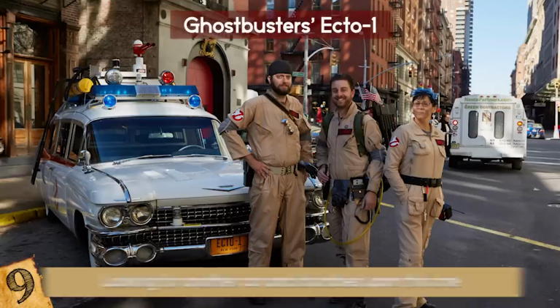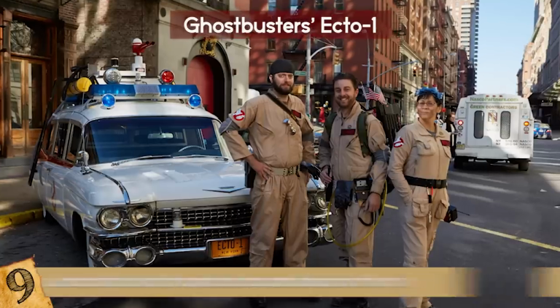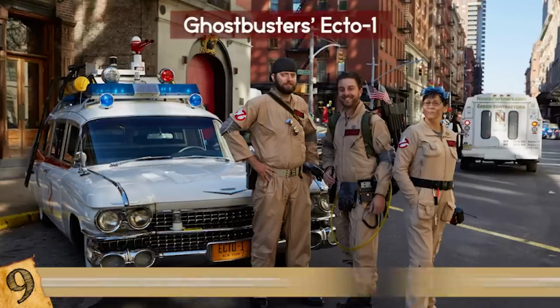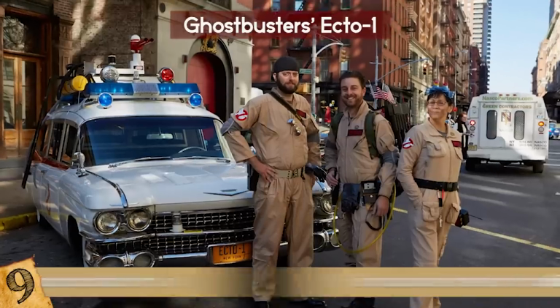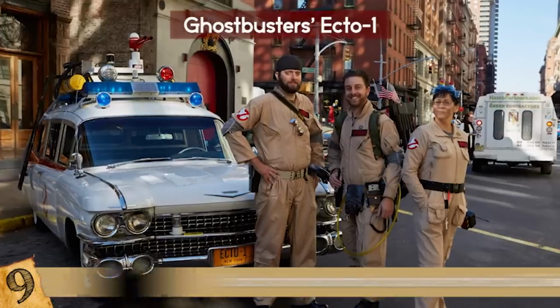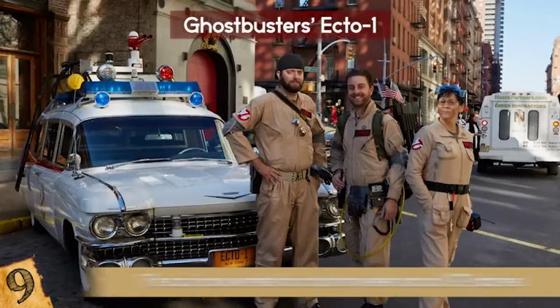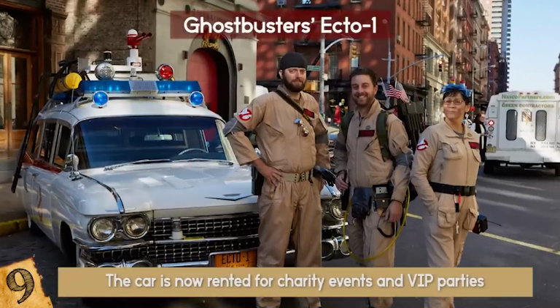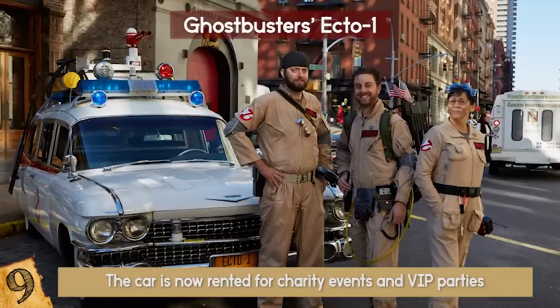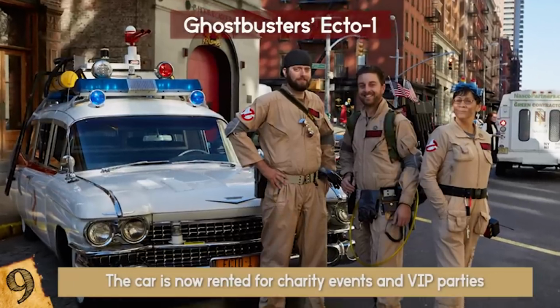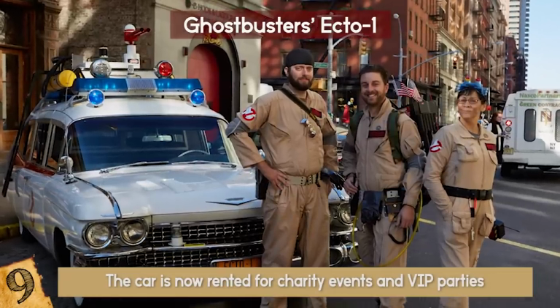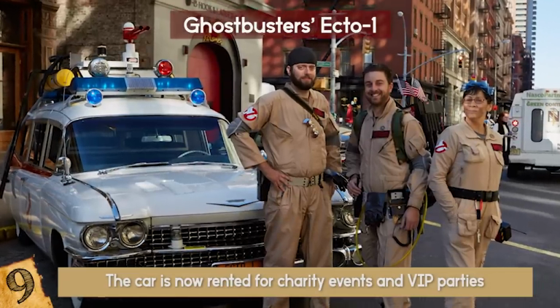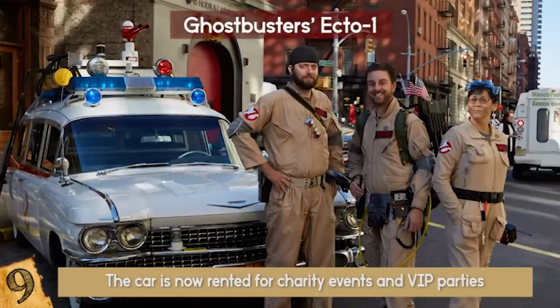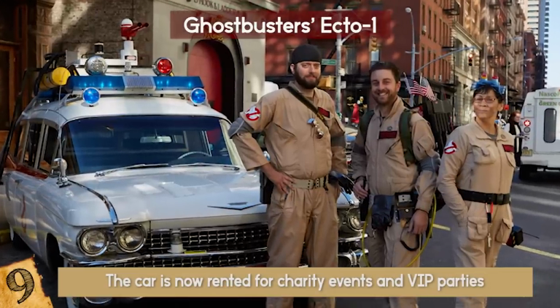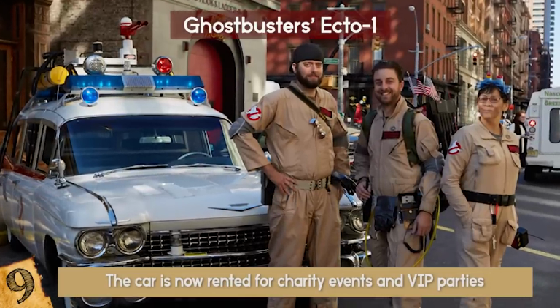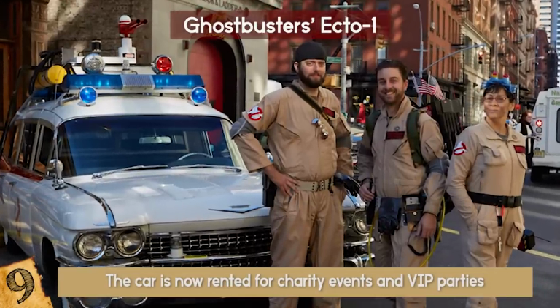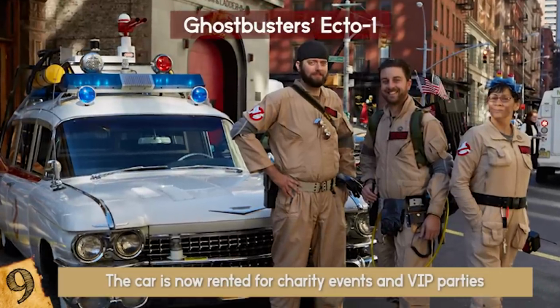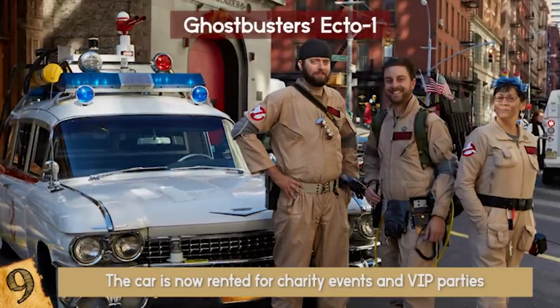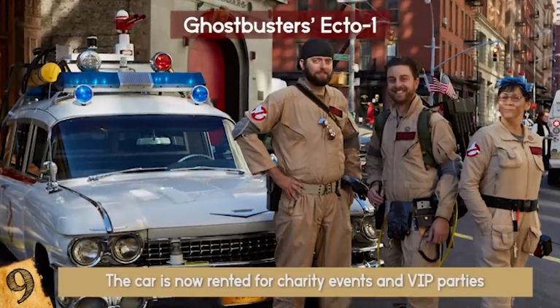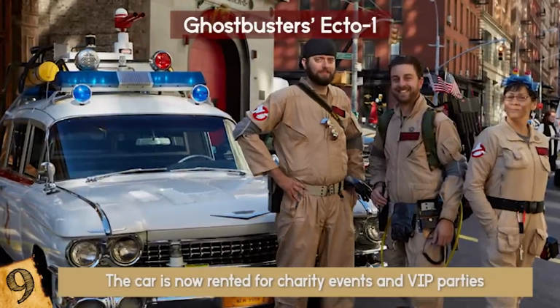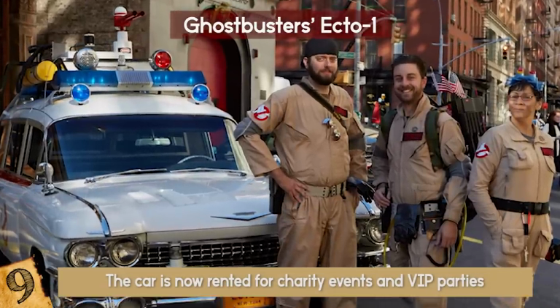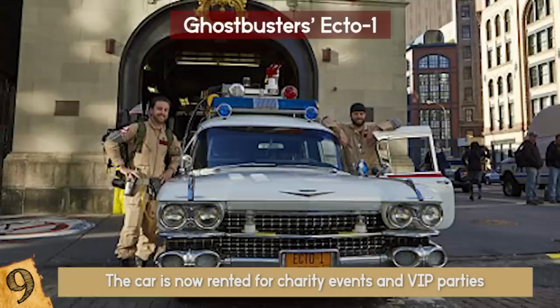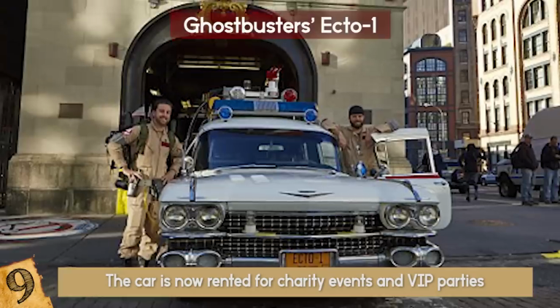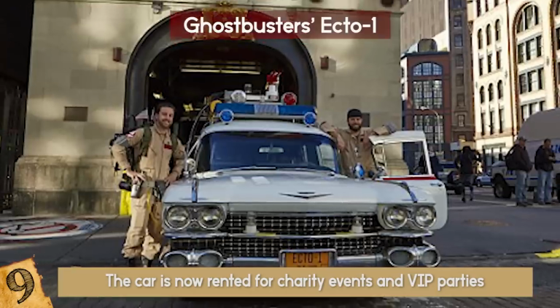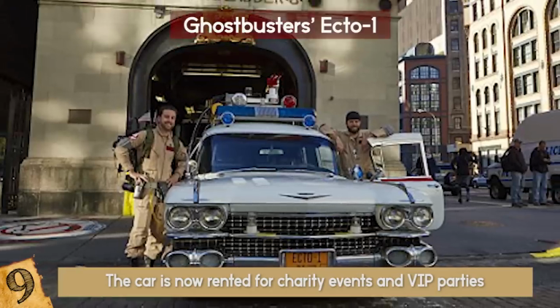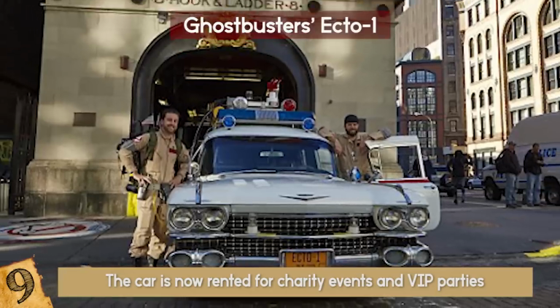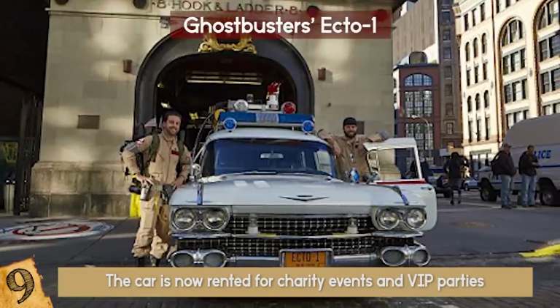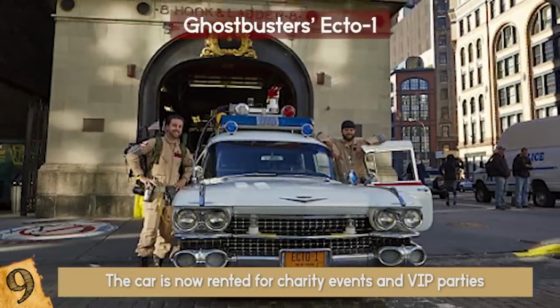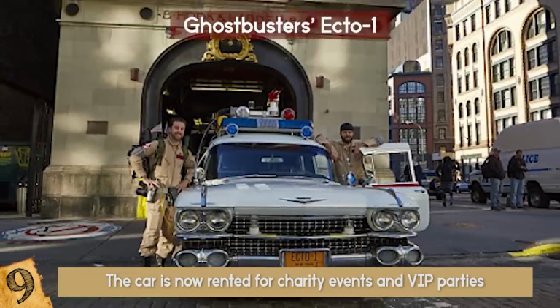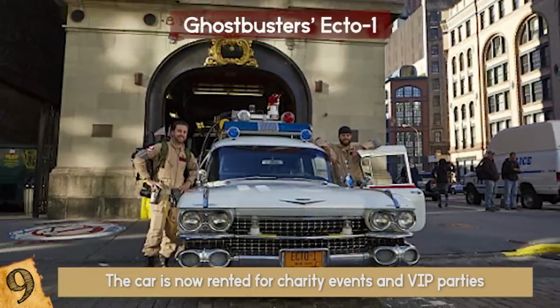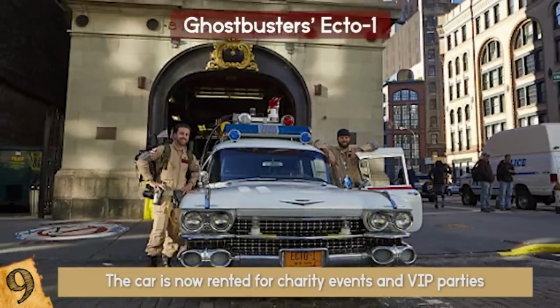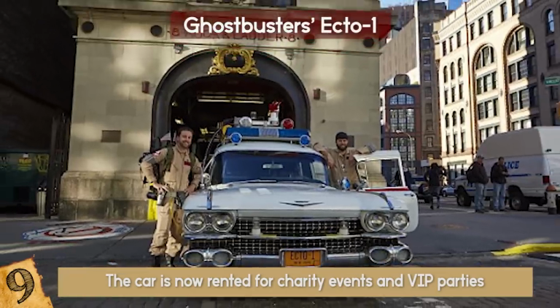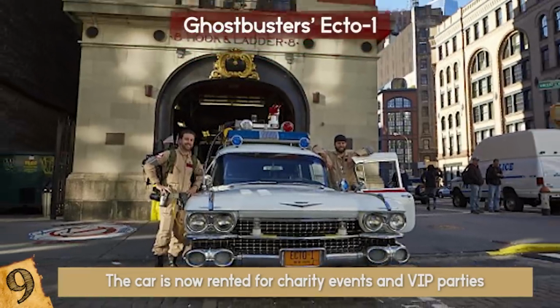Baldwin claims that without the help of many local businesses, it would have exceeded $100,000 for sure. The car is now rented for charity events and VIP parties, and it looks pretty awesome.